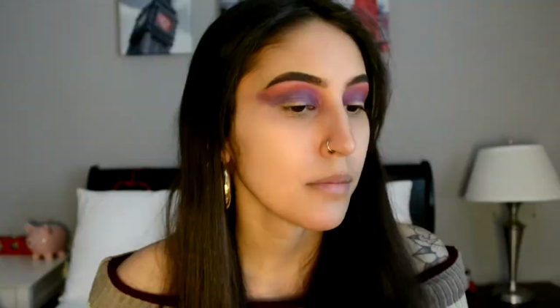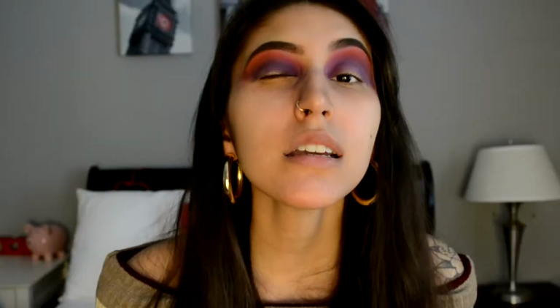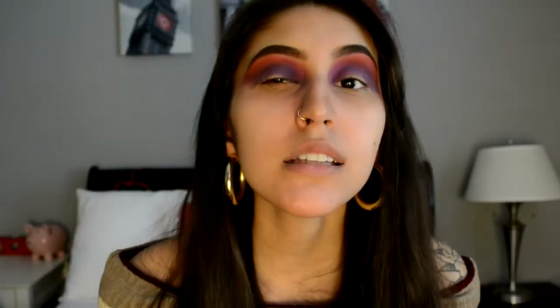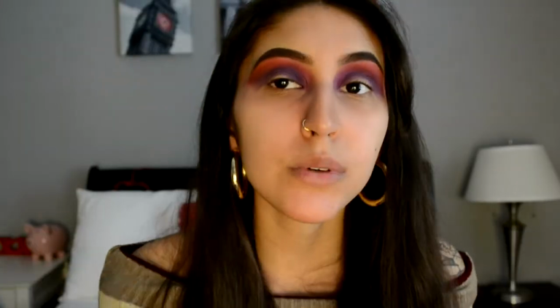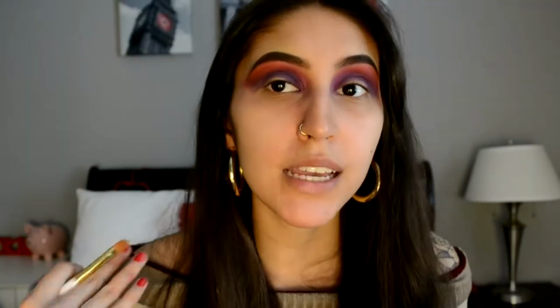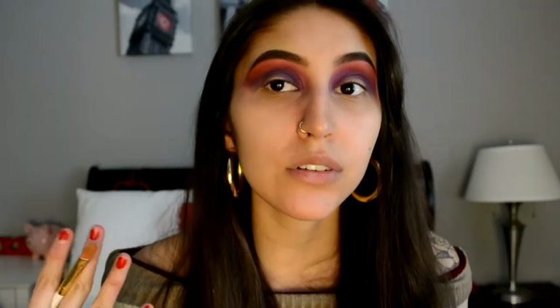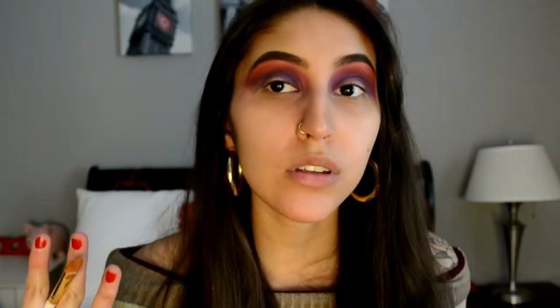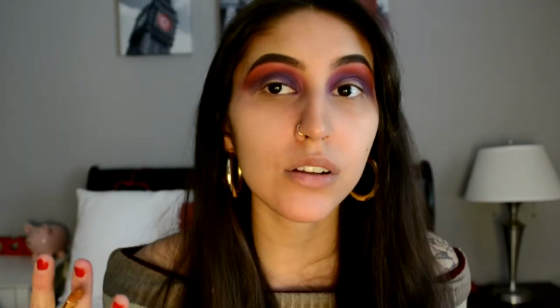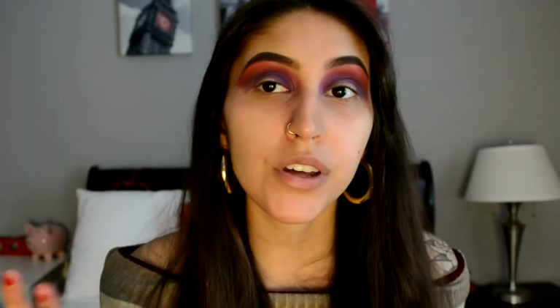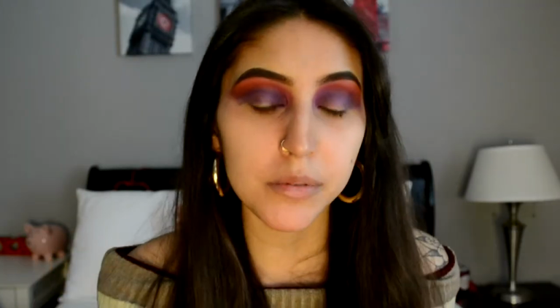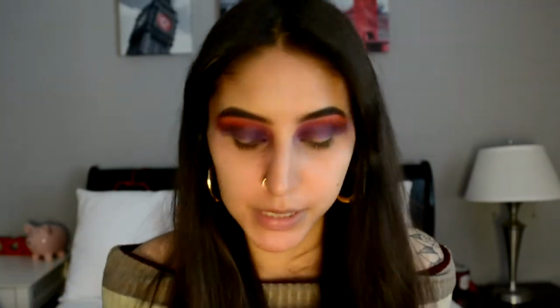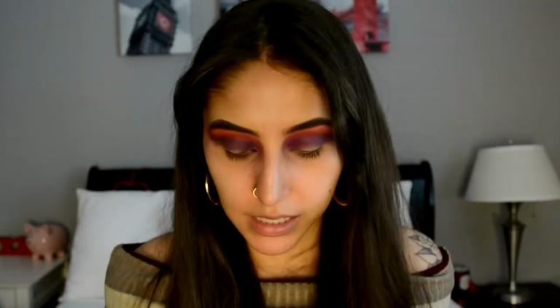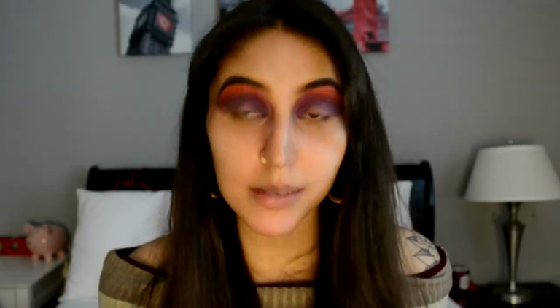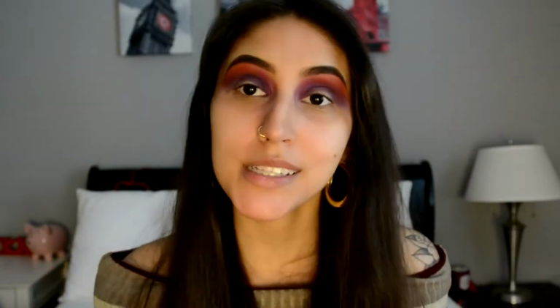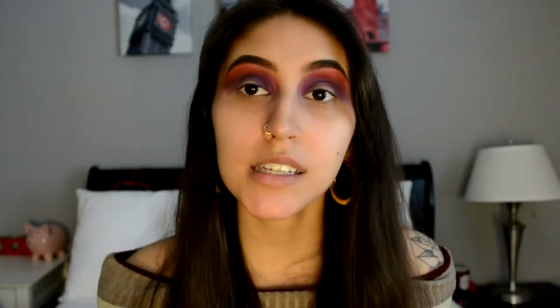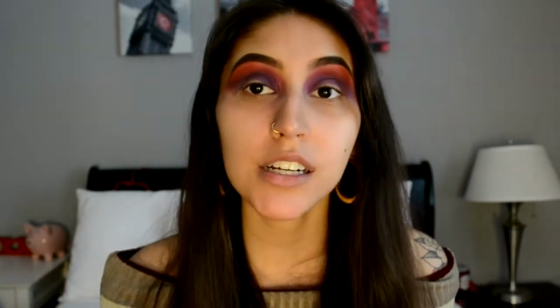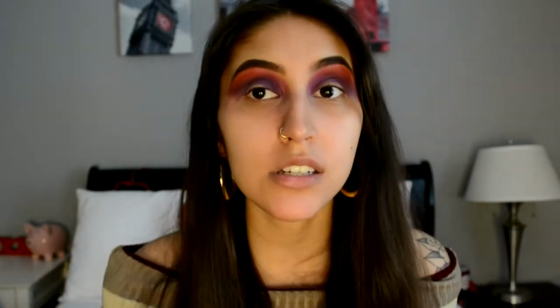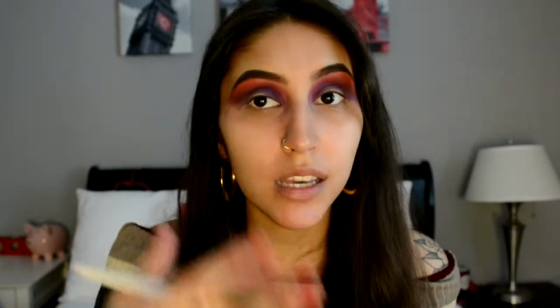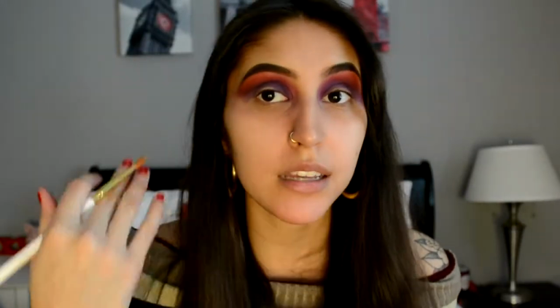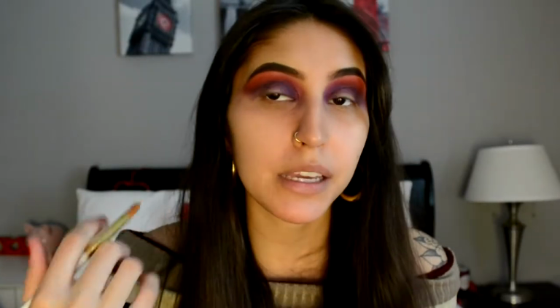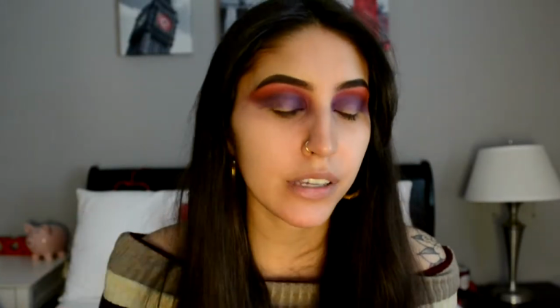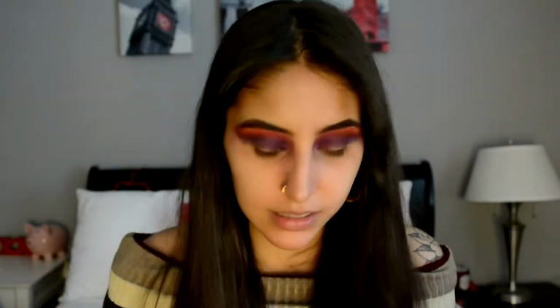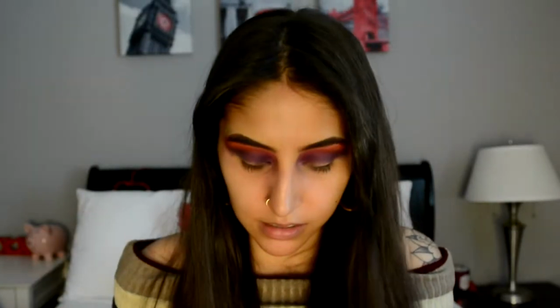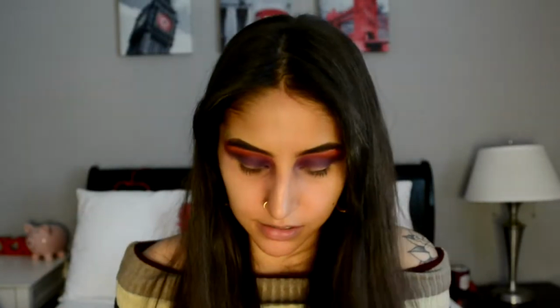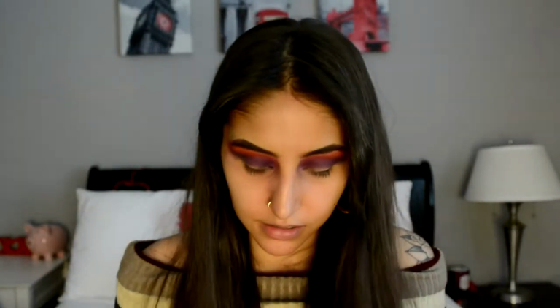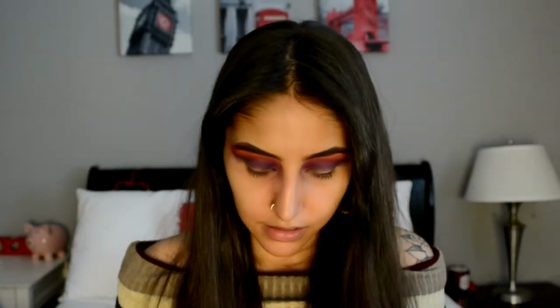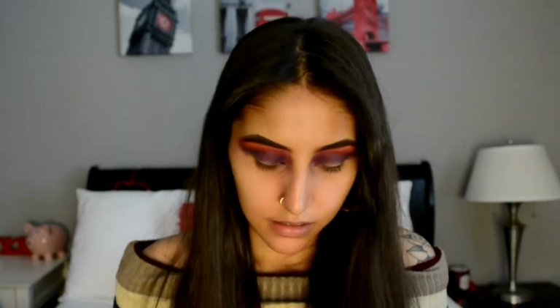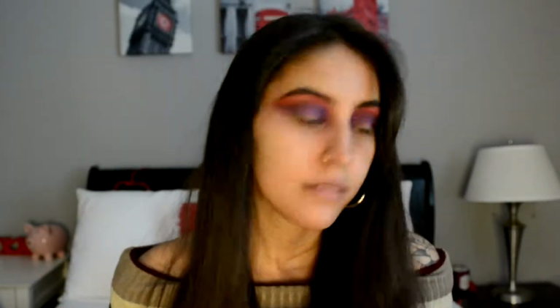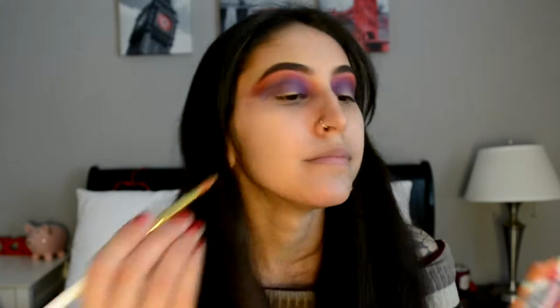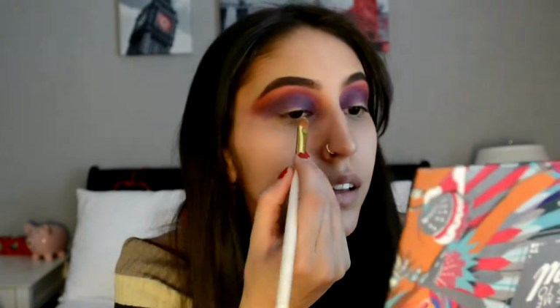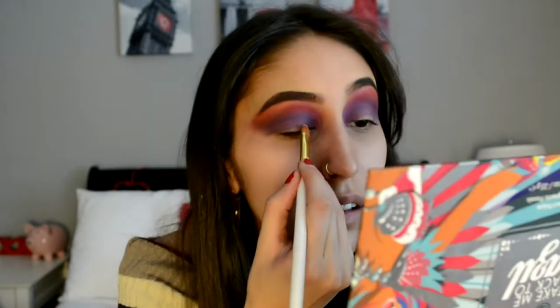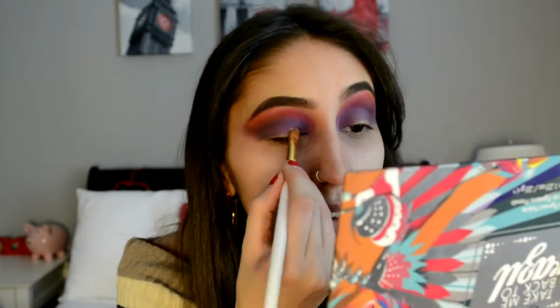Once I have all those colors on, I'm going to be taking some concealer and just cutting my crease.